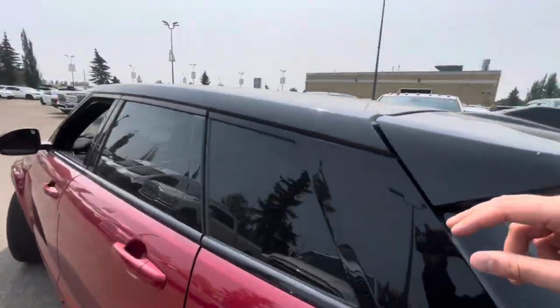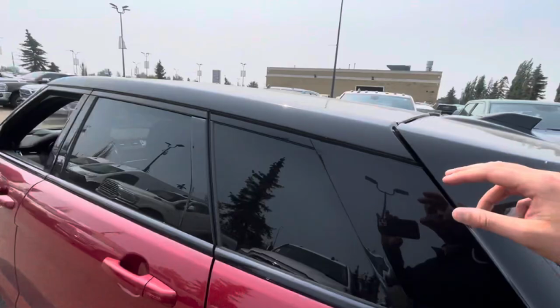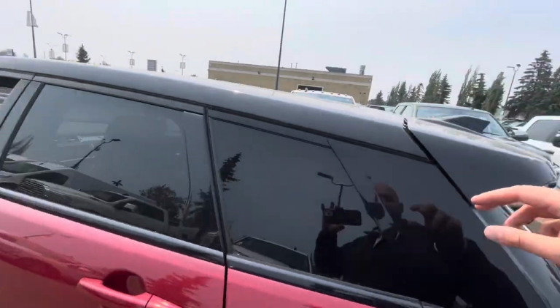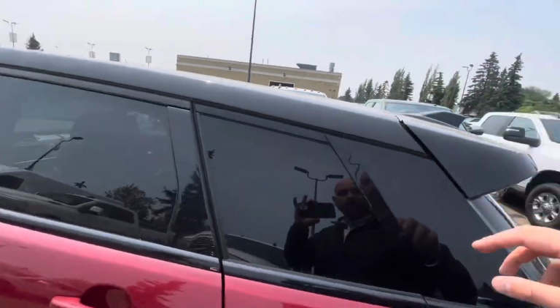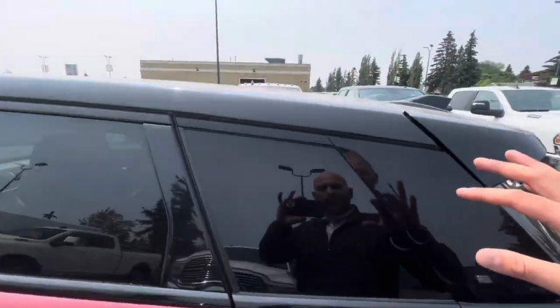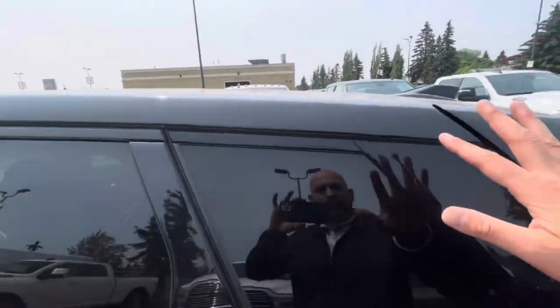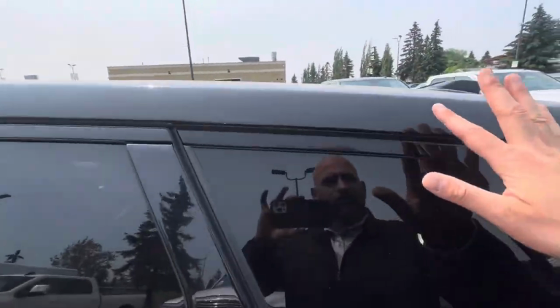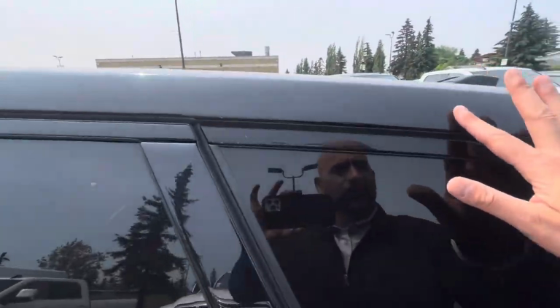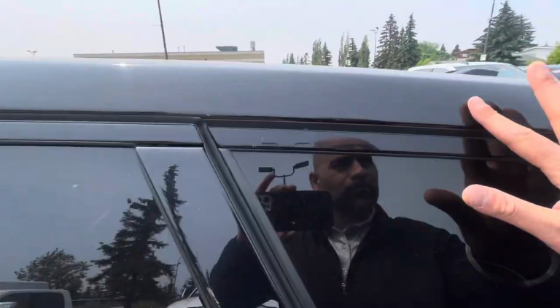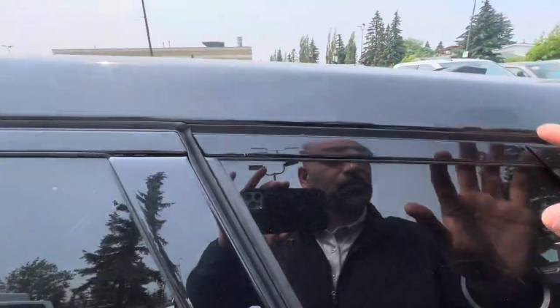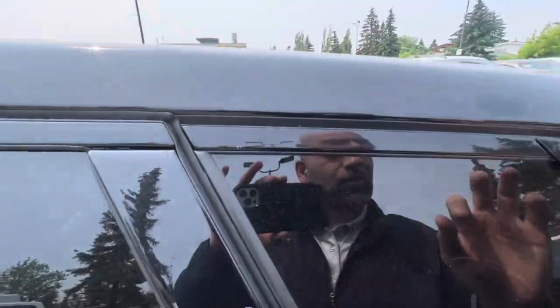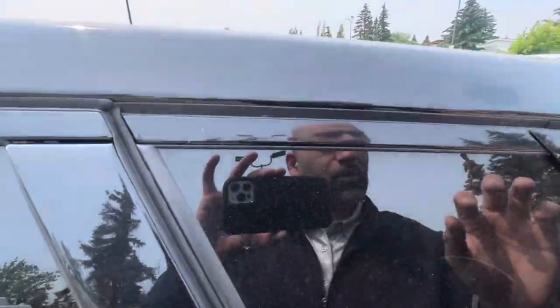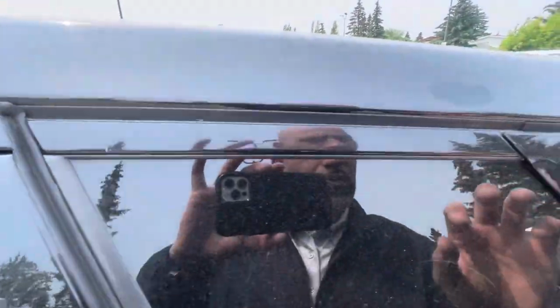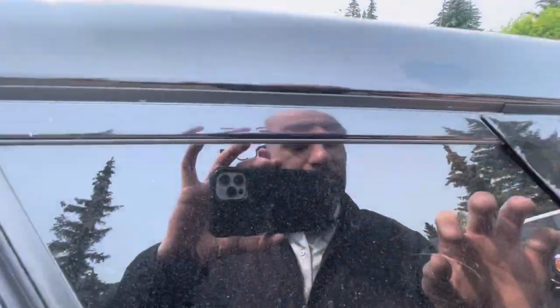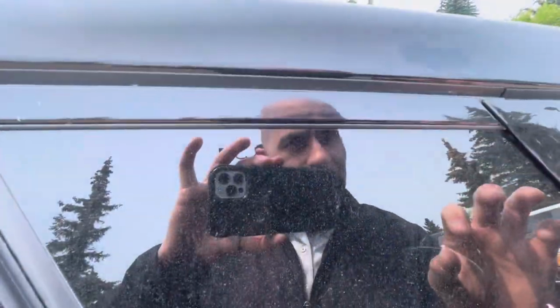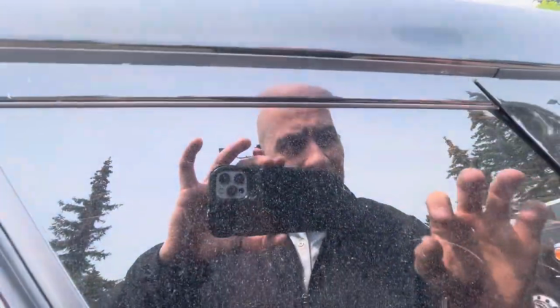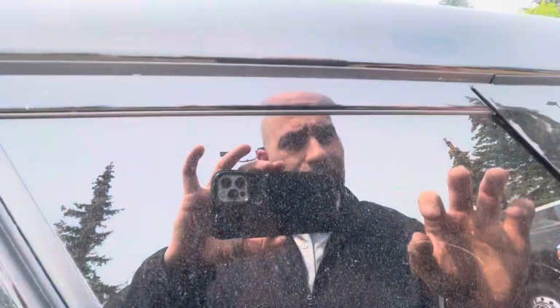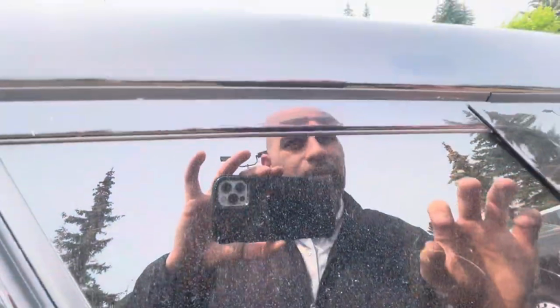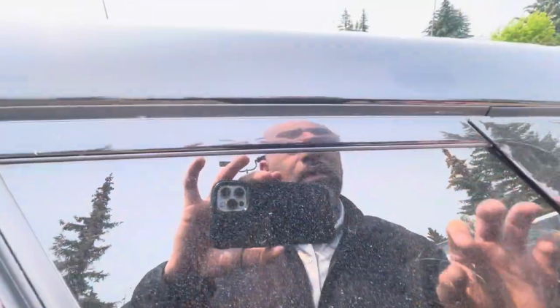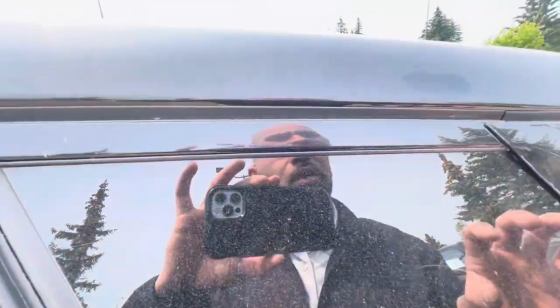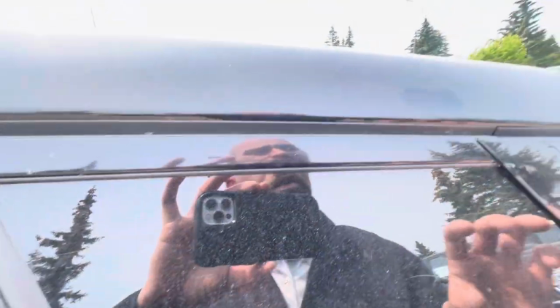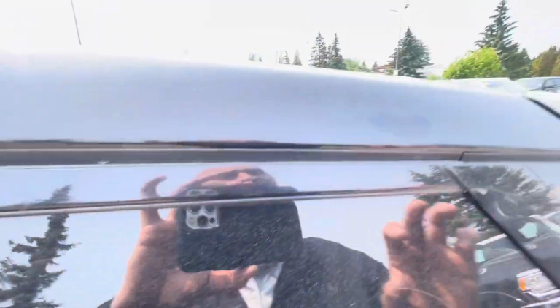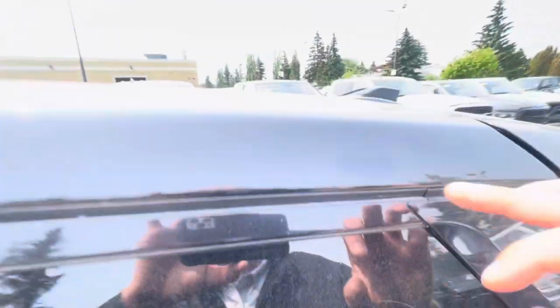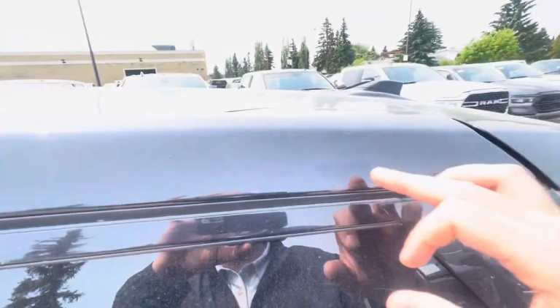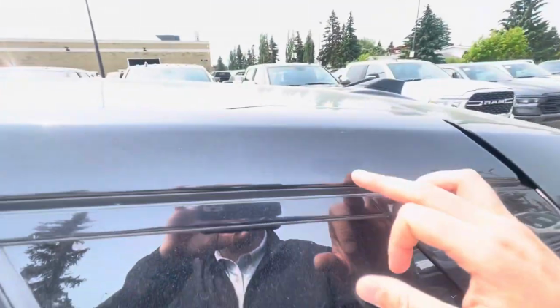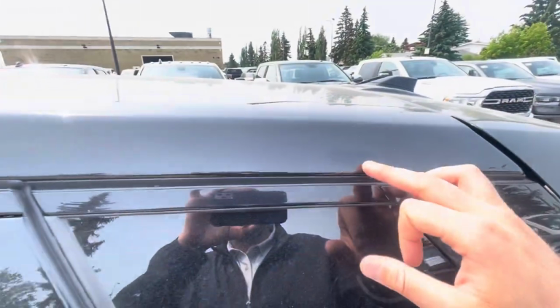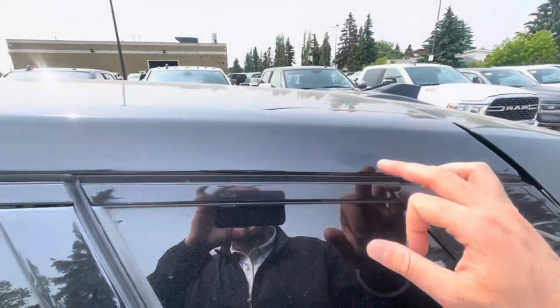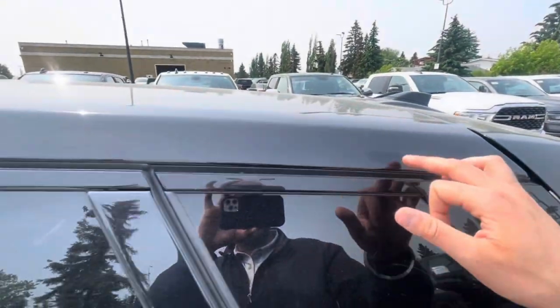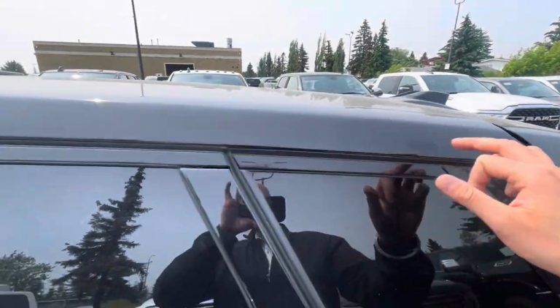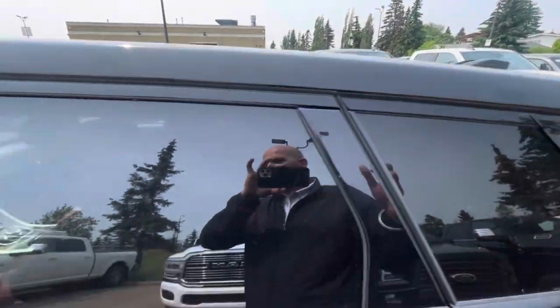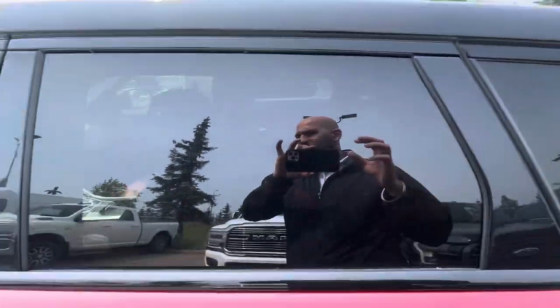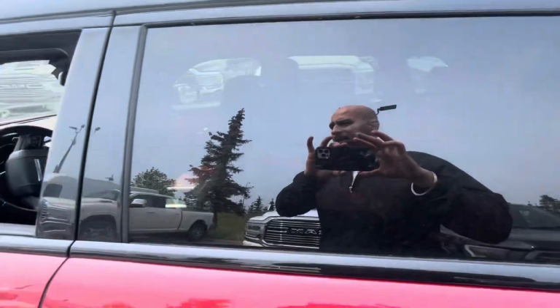Just so you know, this is actually almost like a metallic black.